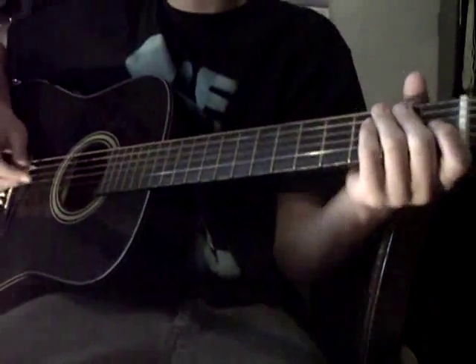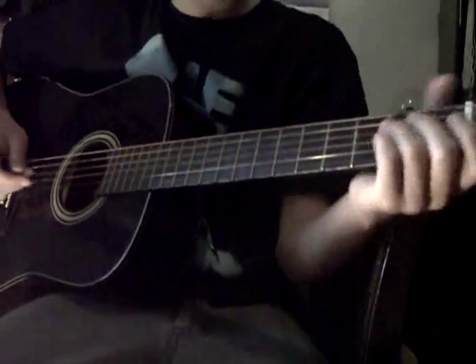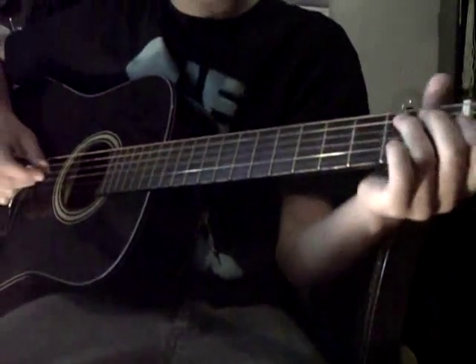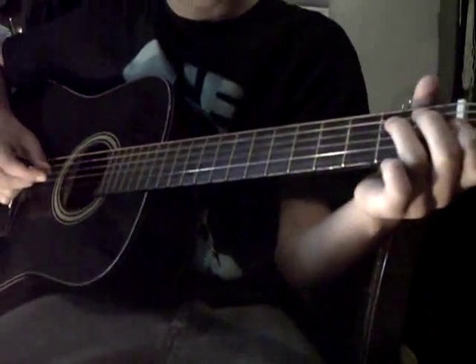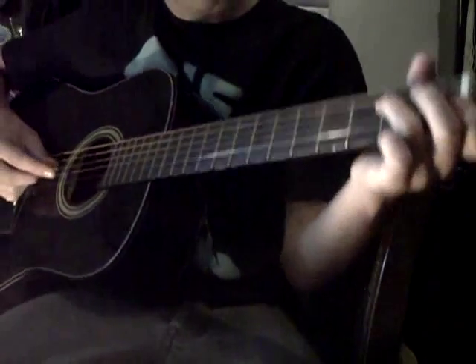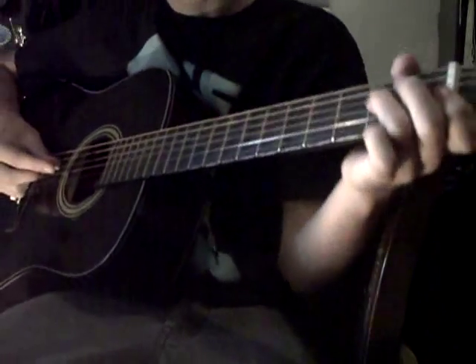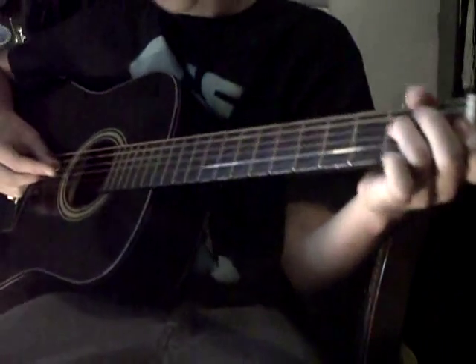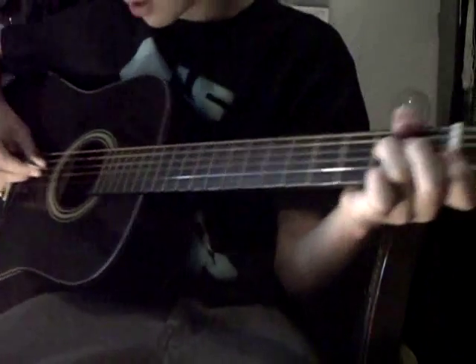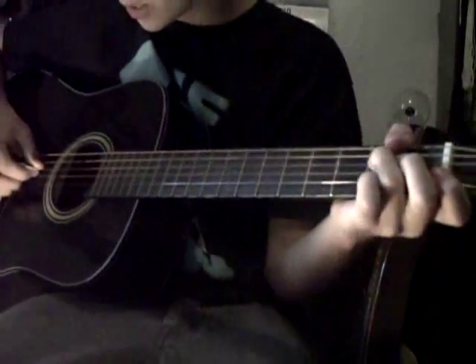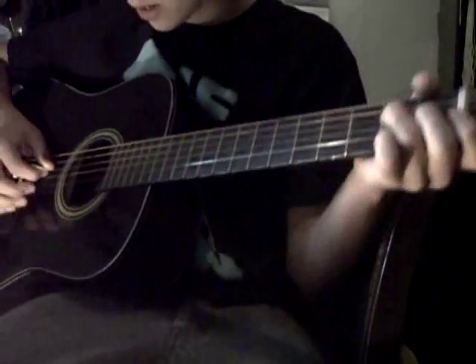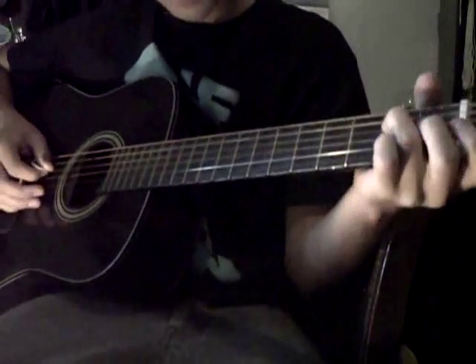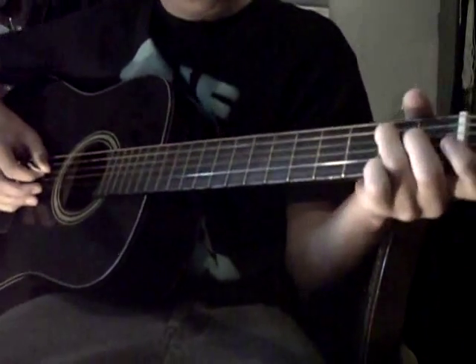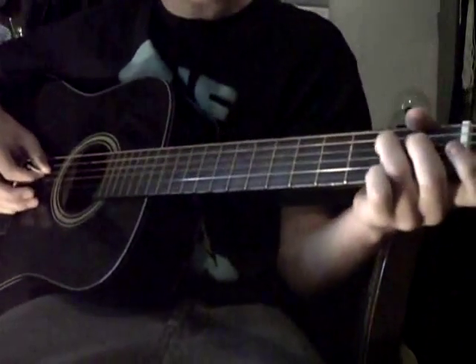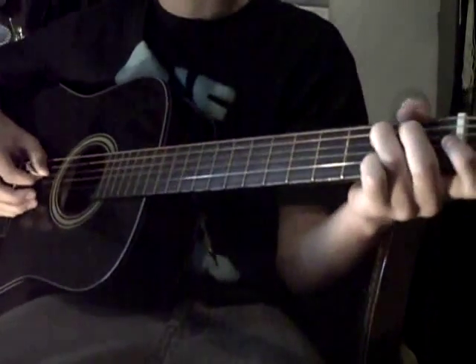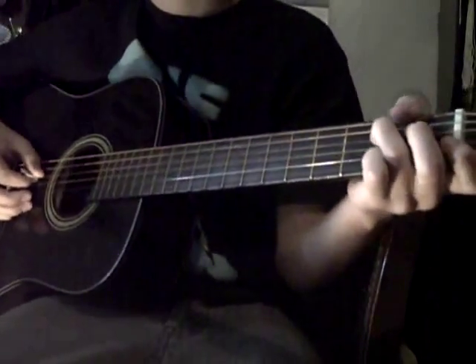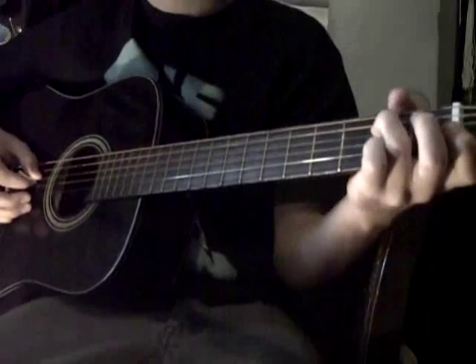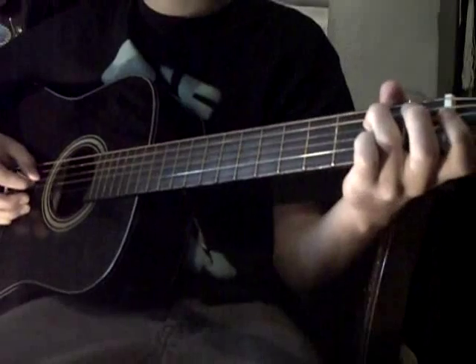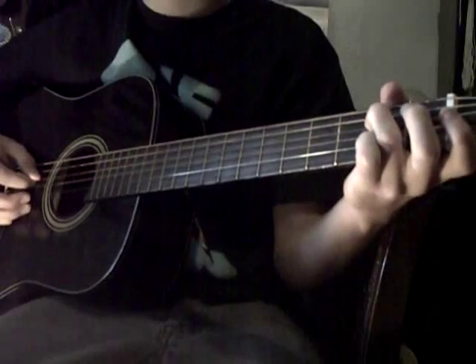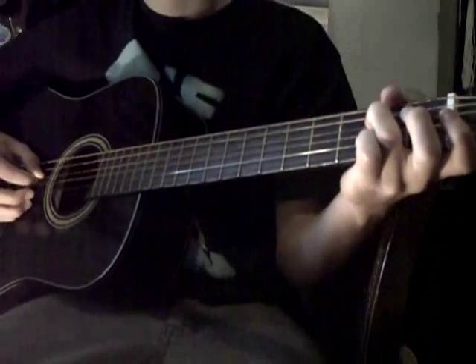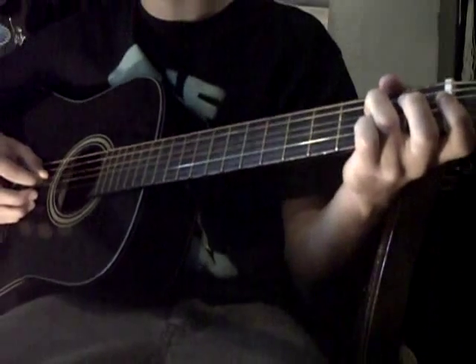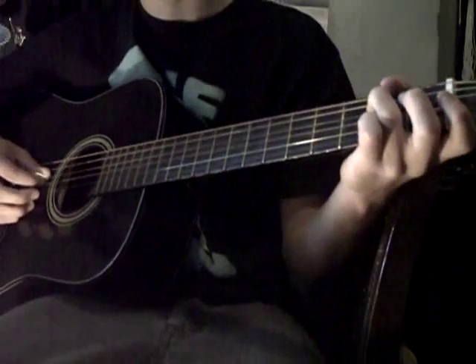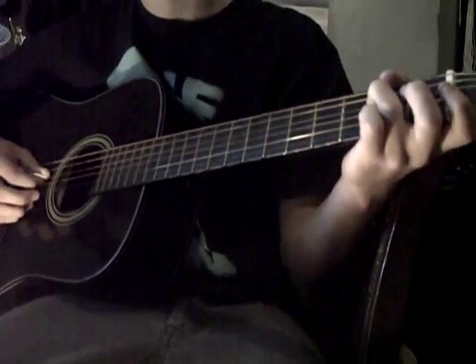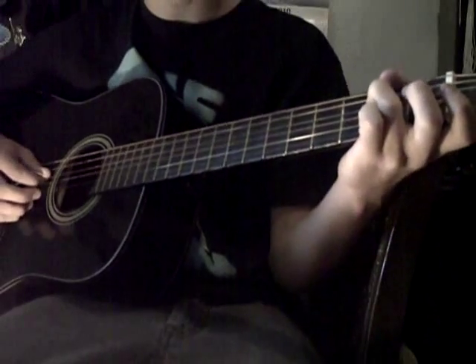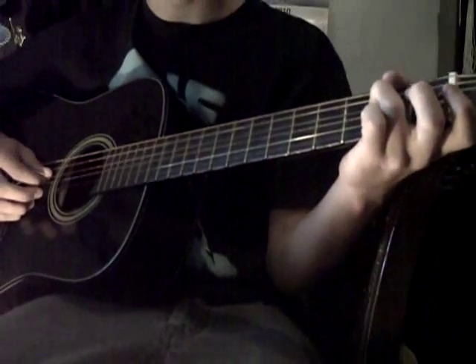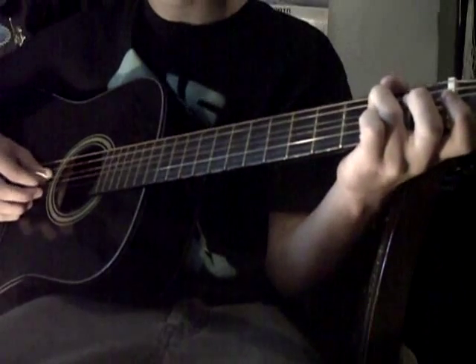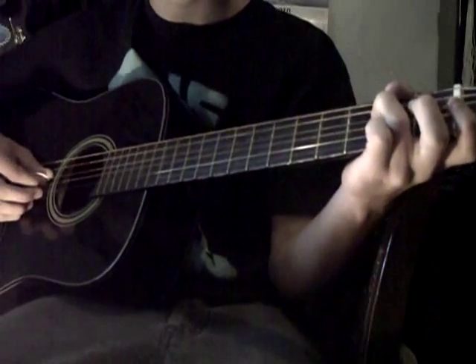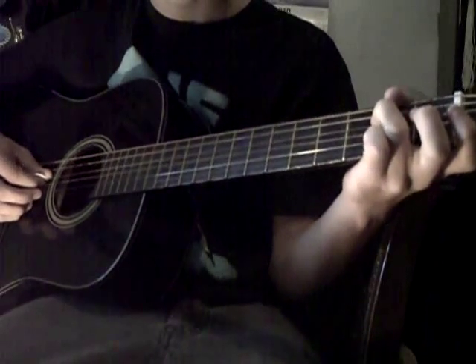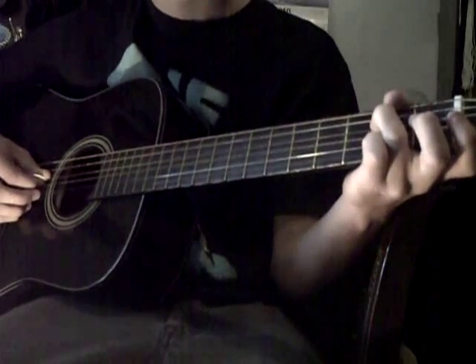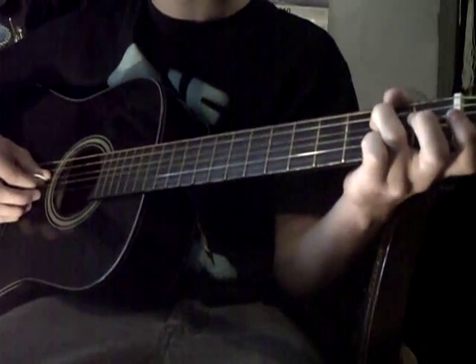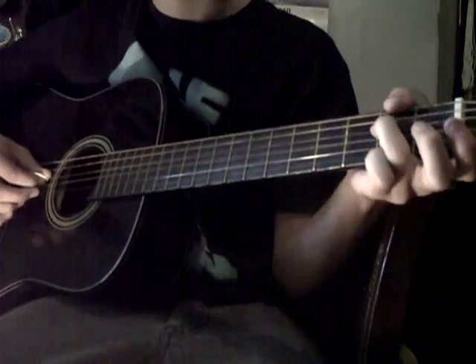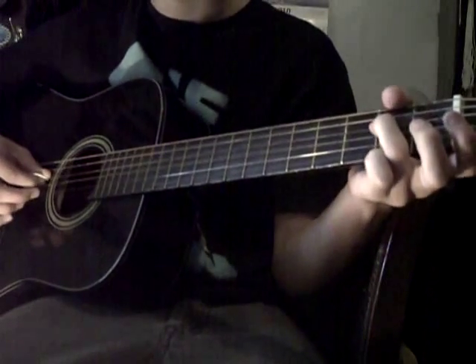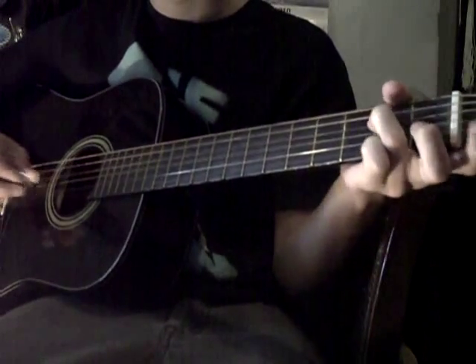So for this song, you're going to want to start at the 2nd fret of the A string. You're going to want to slide up to the 4th fret.